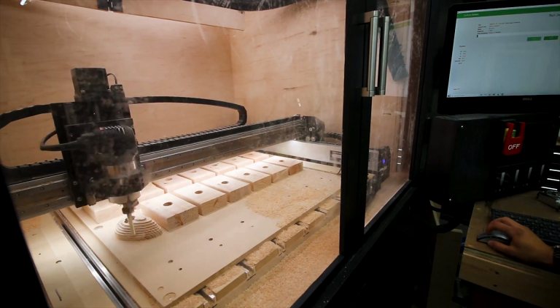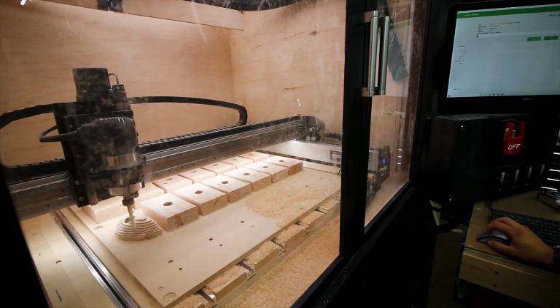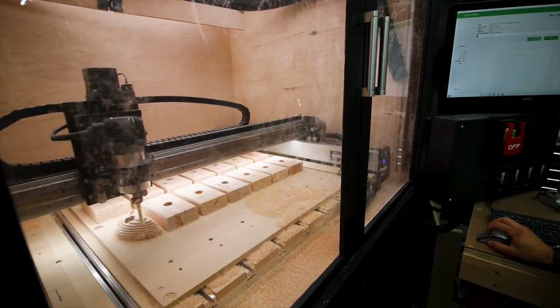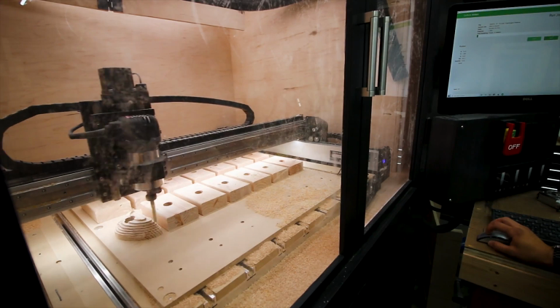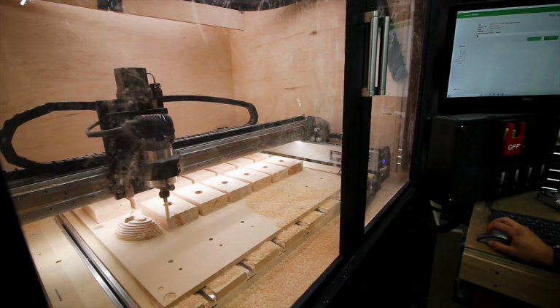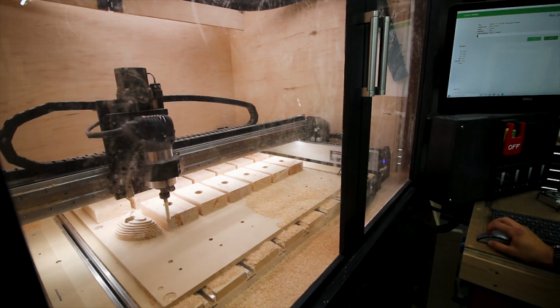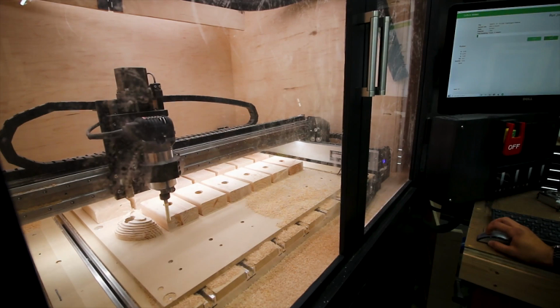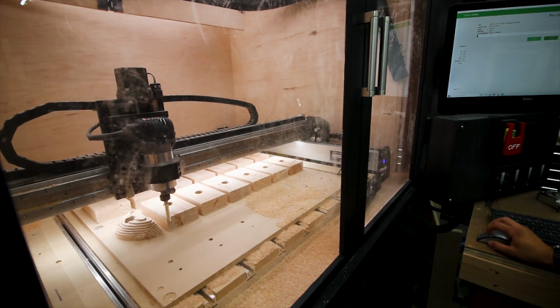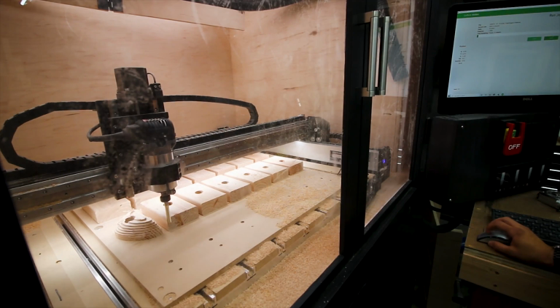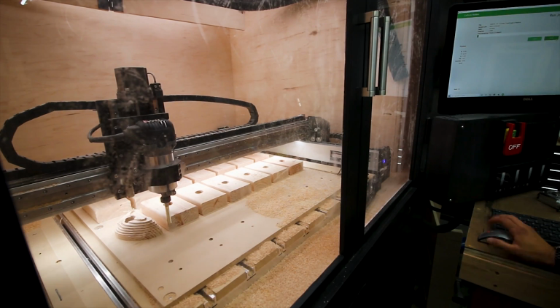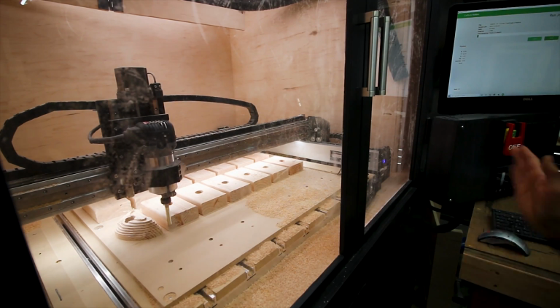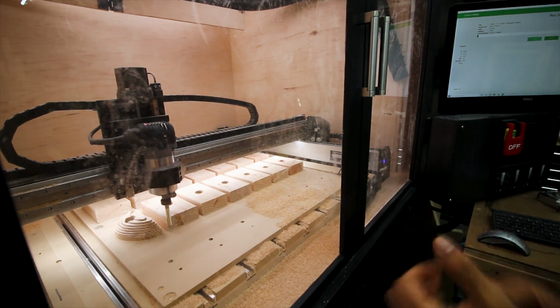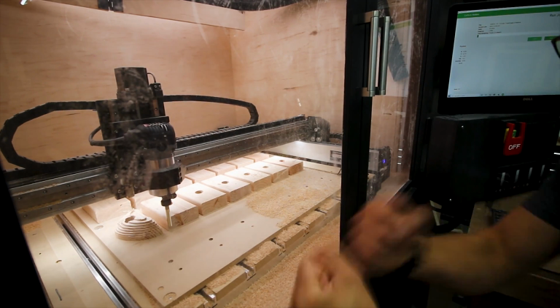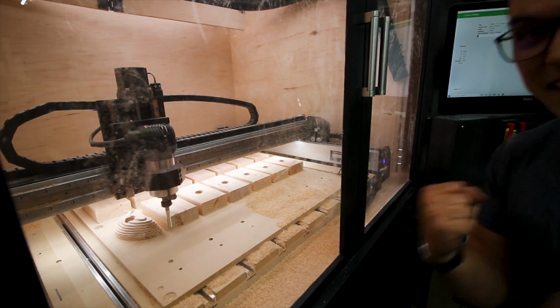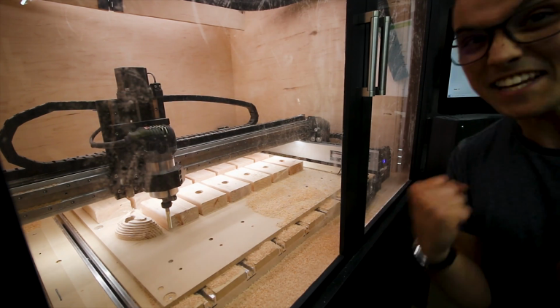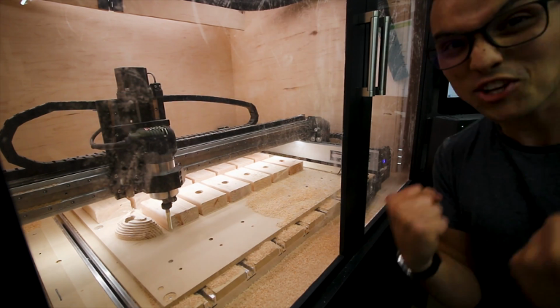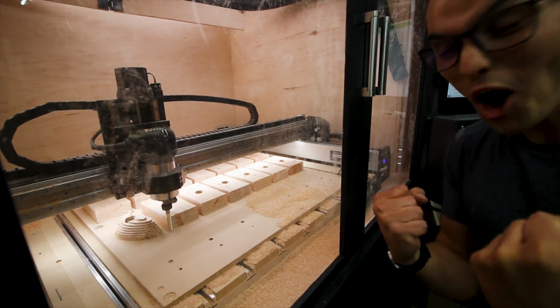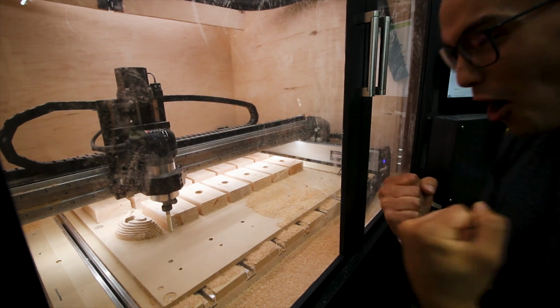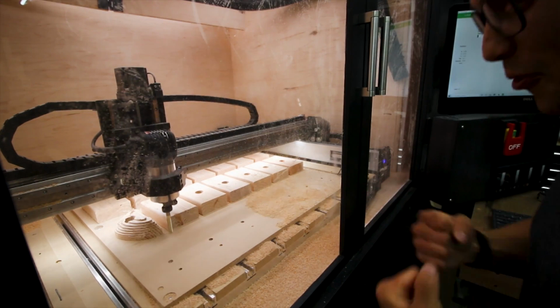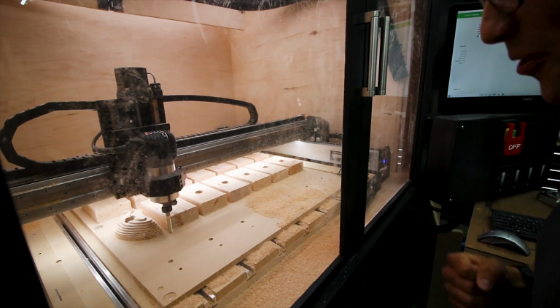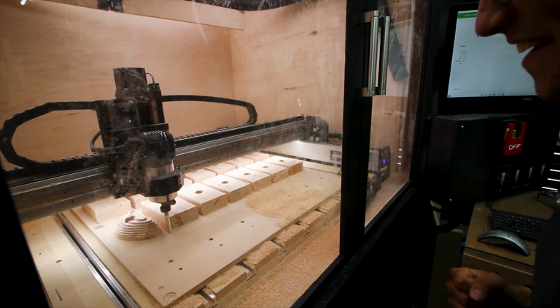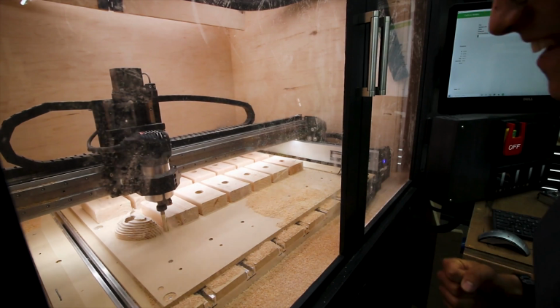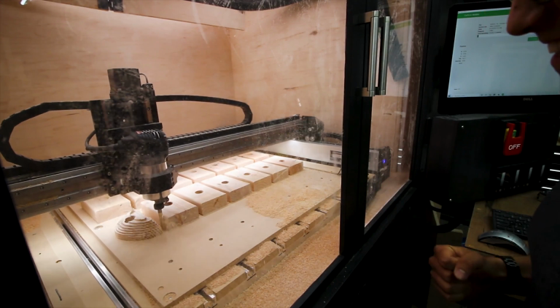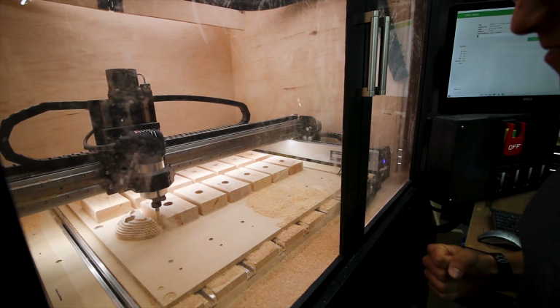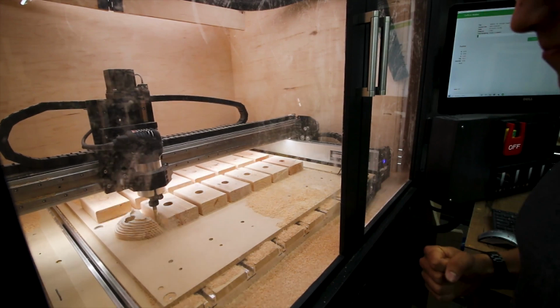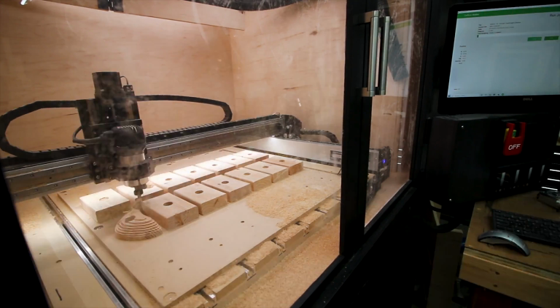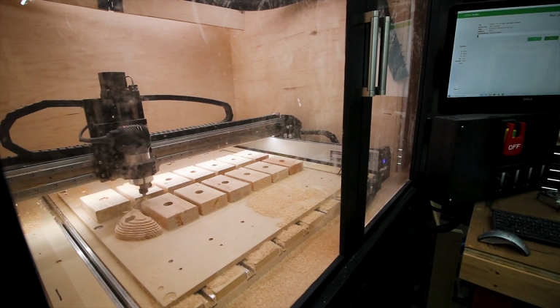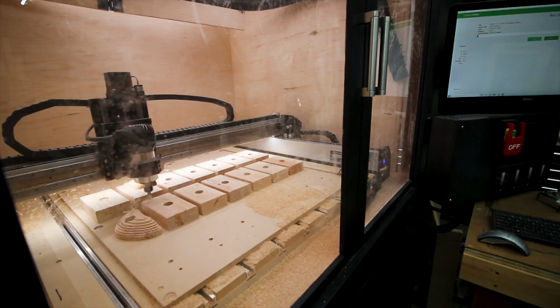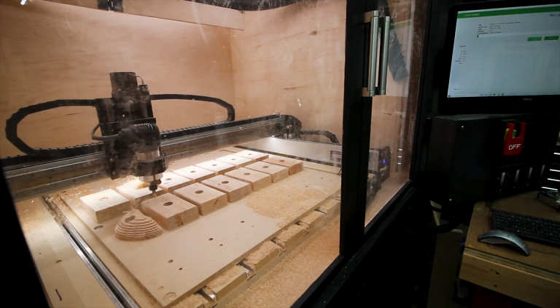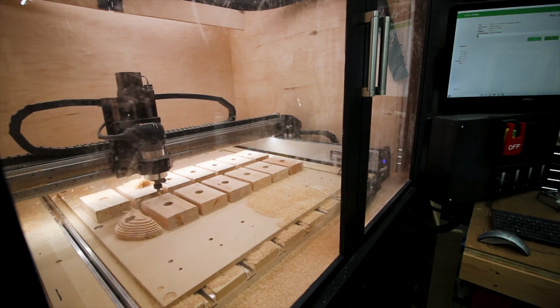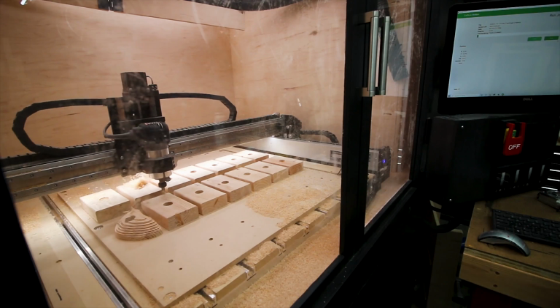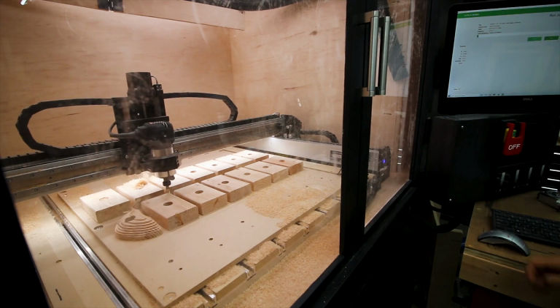Woohoo! First hole done! Let's go! Check that out!